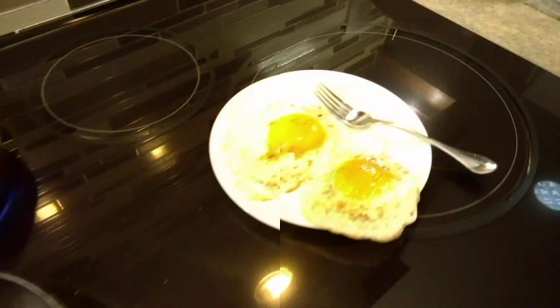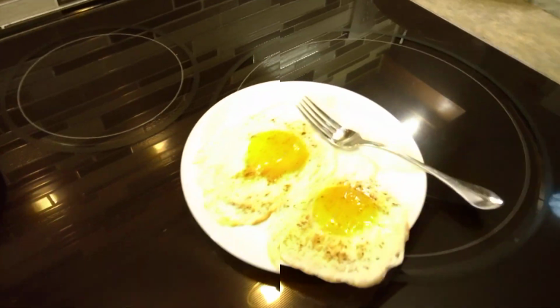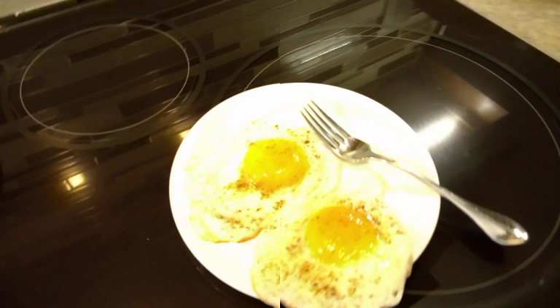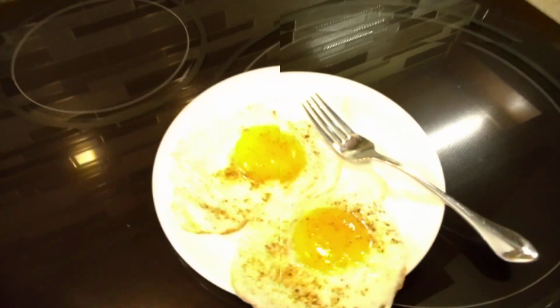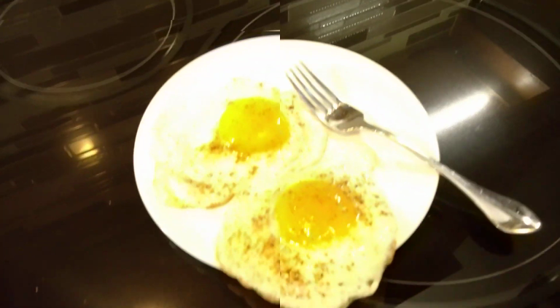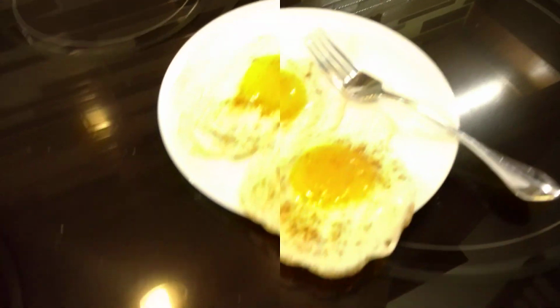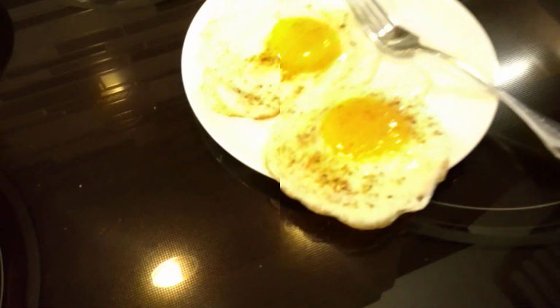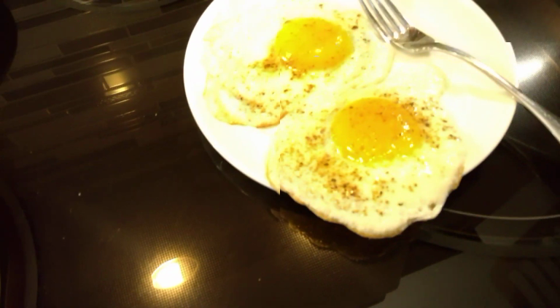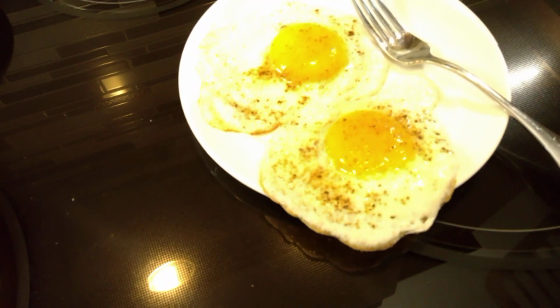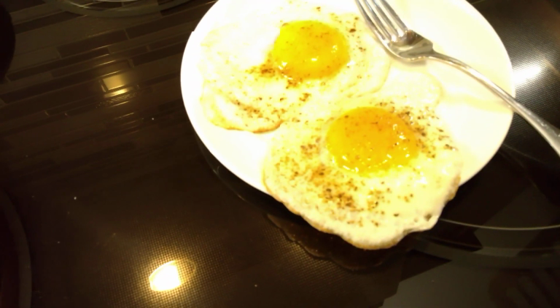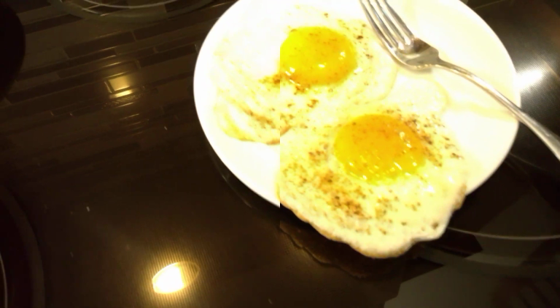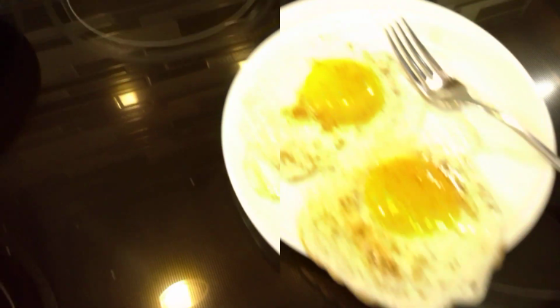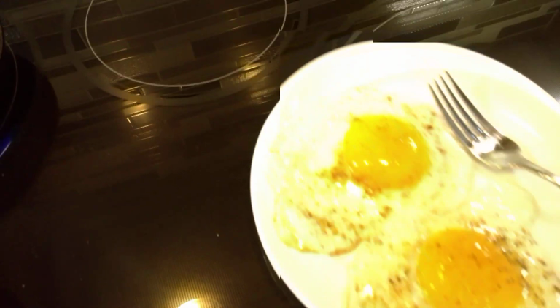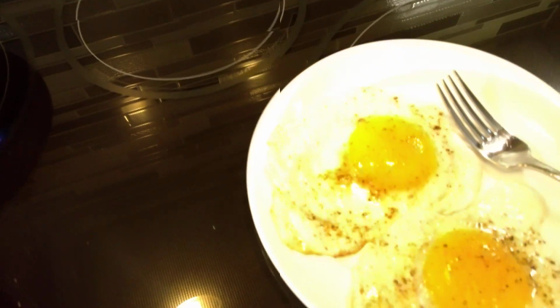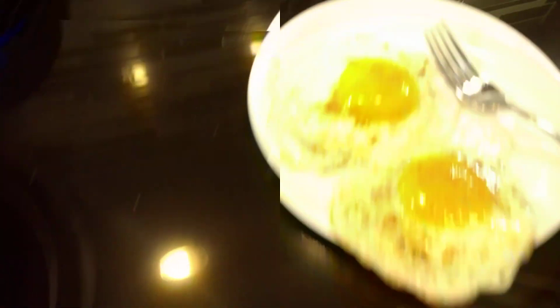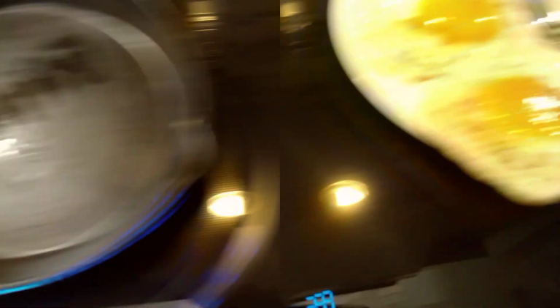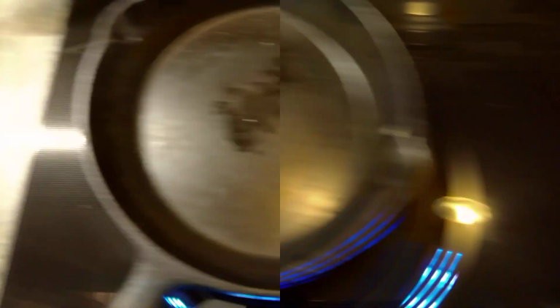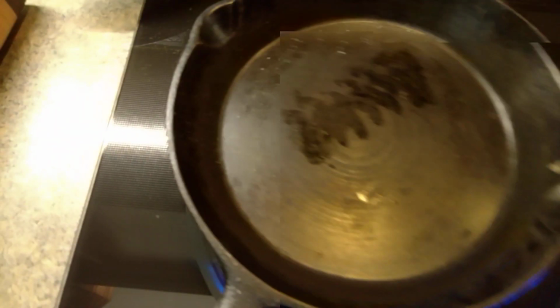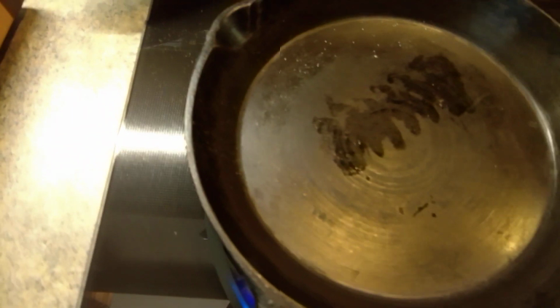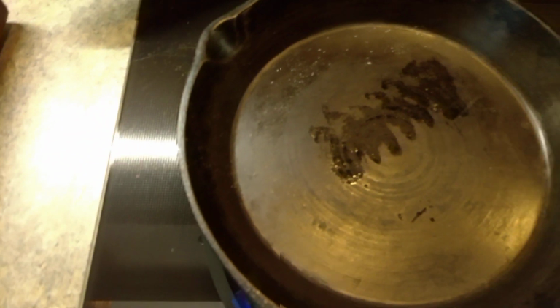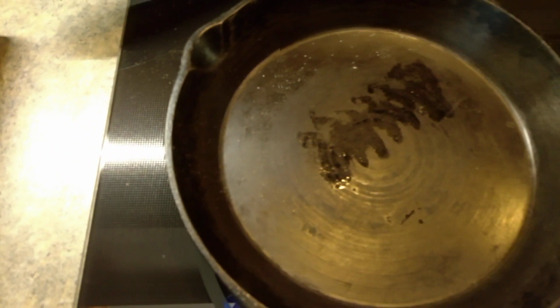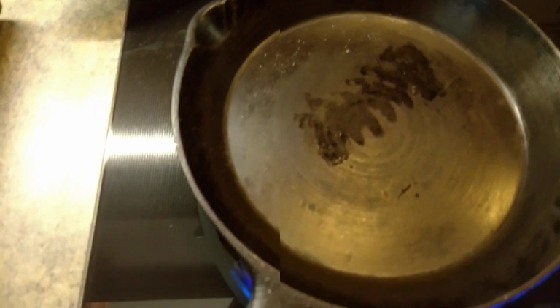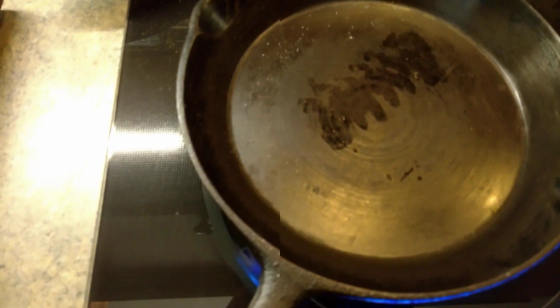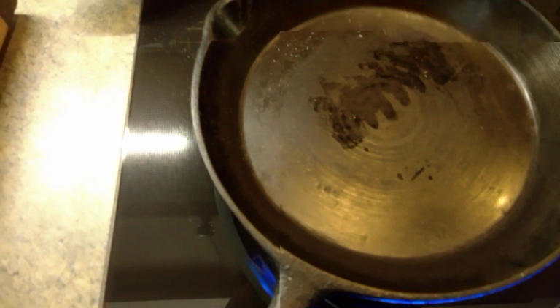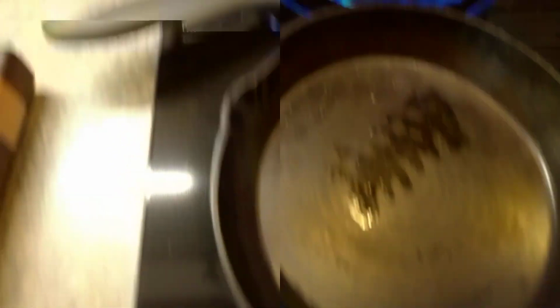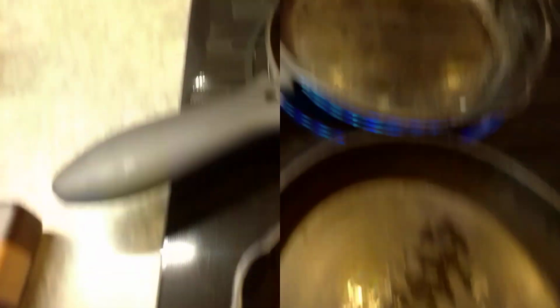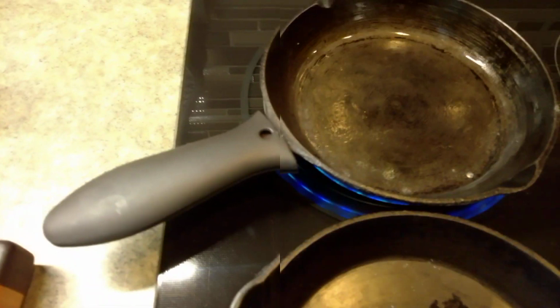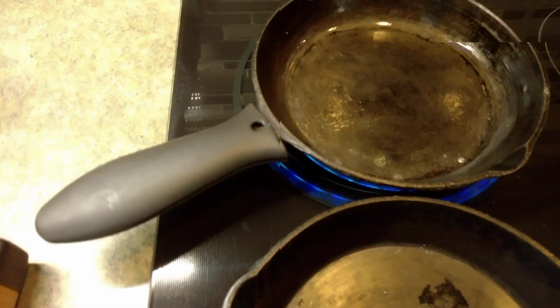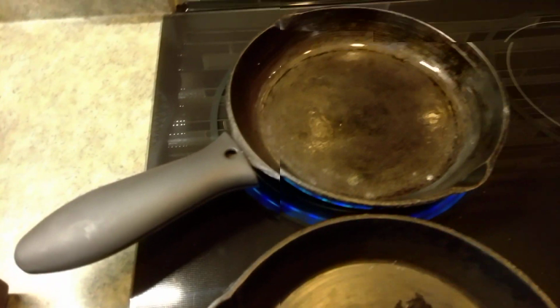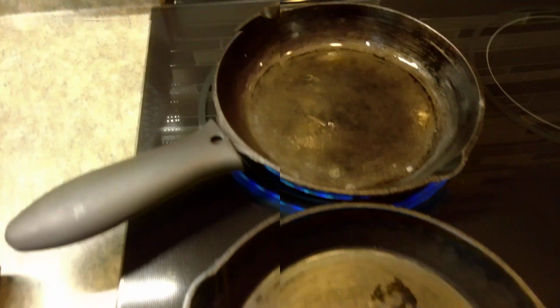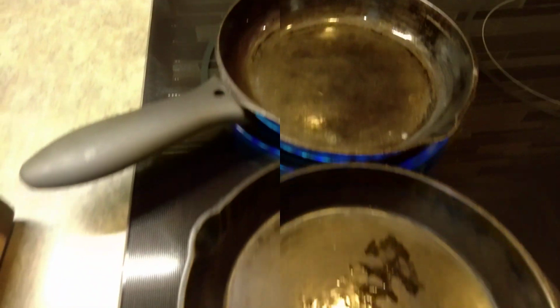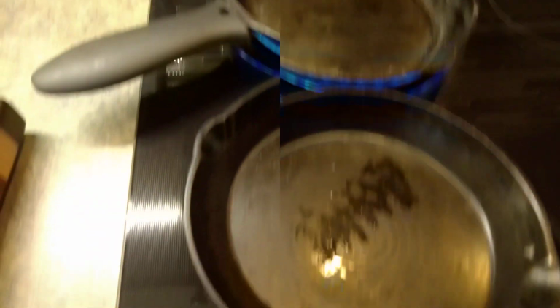So there you go — one egg, two eggs, both essentially non-stick. And that's what you wanted.